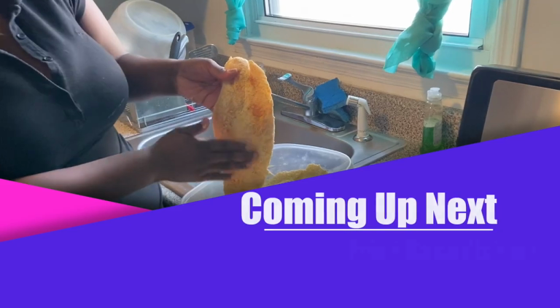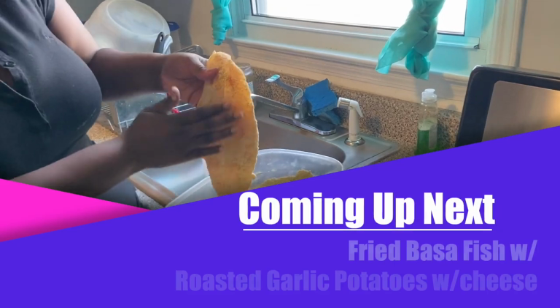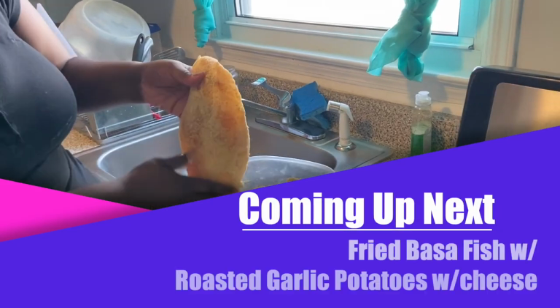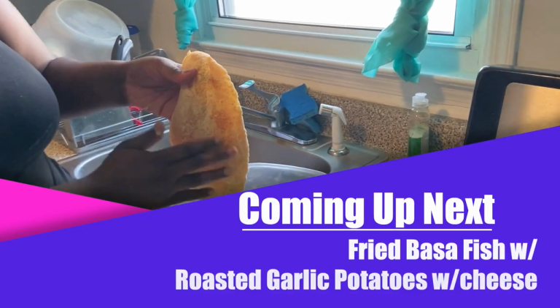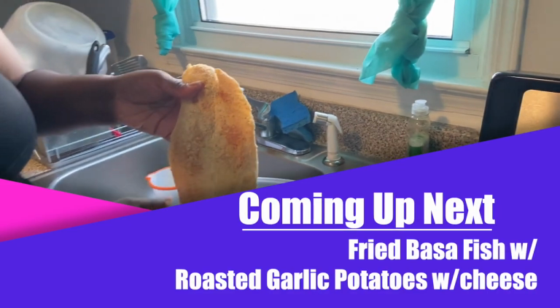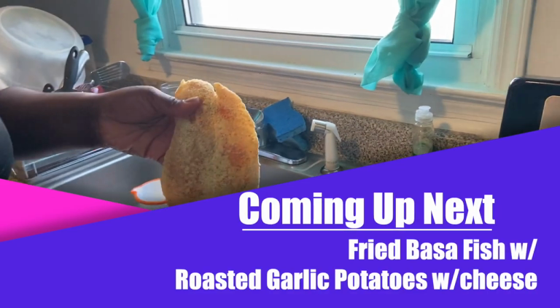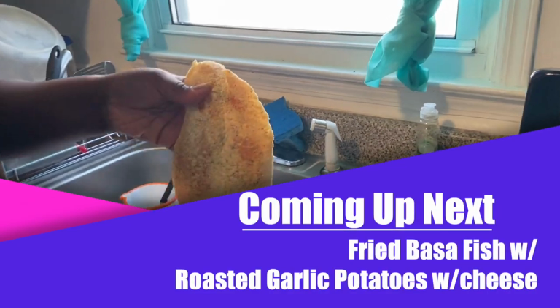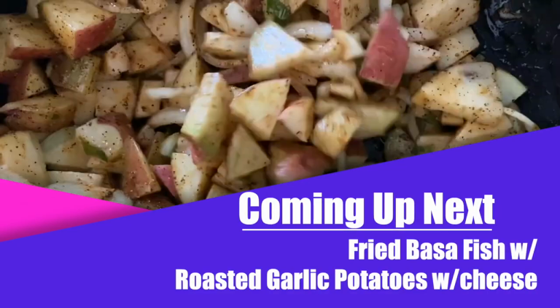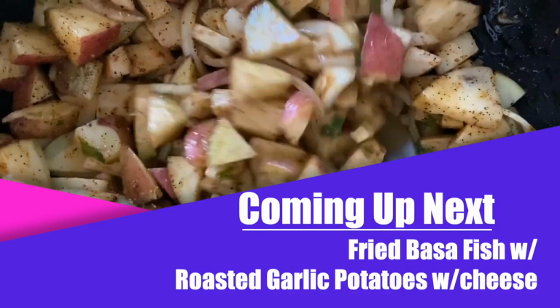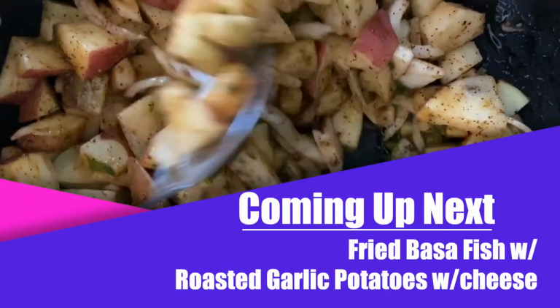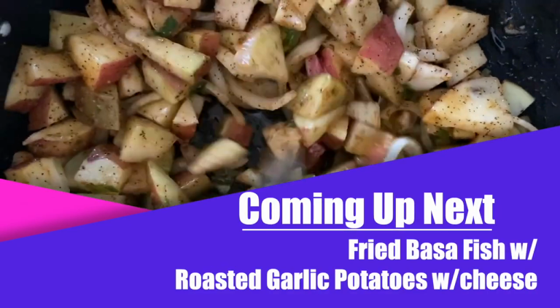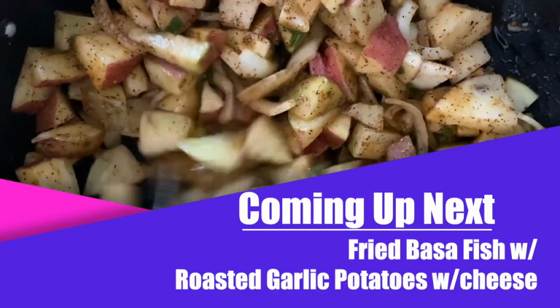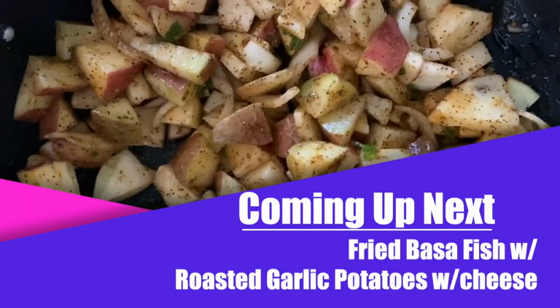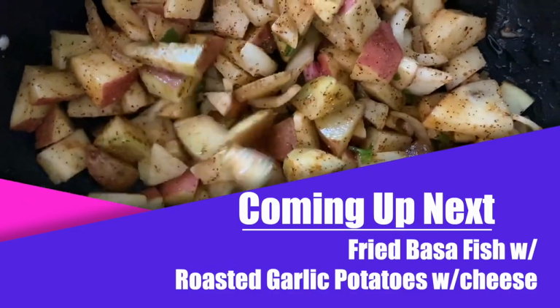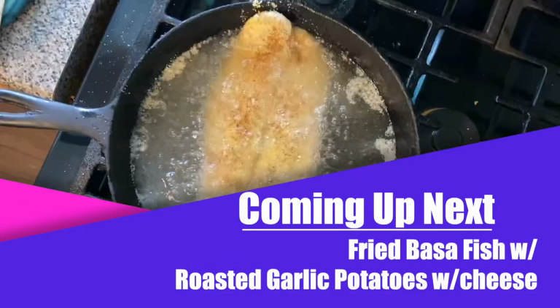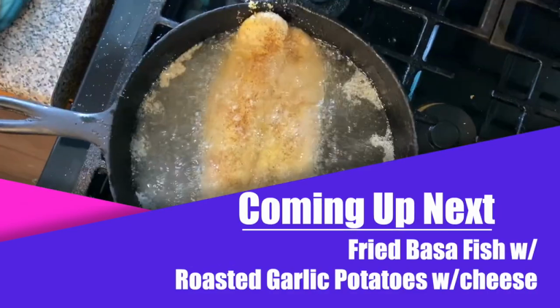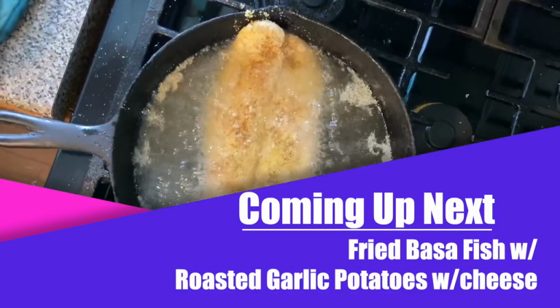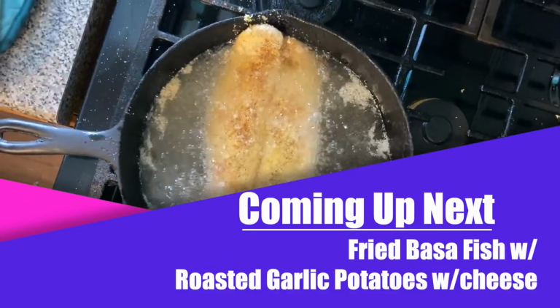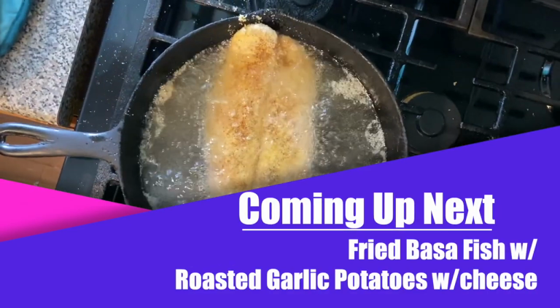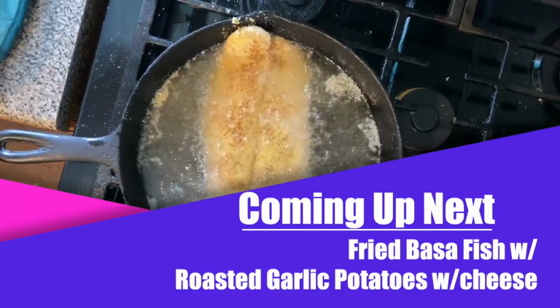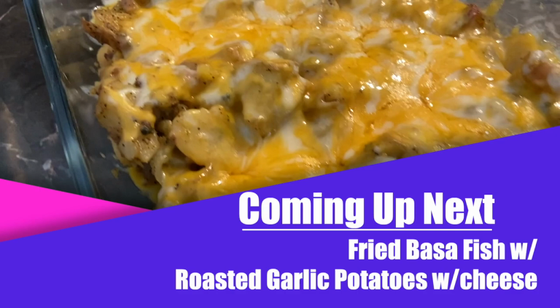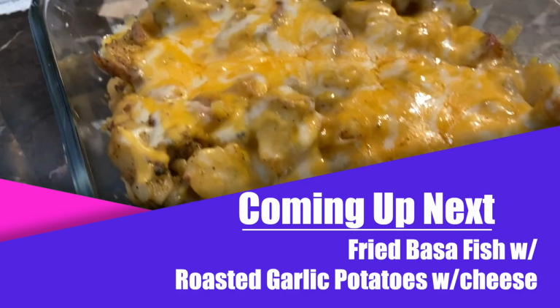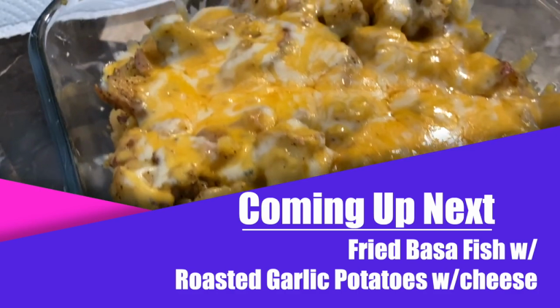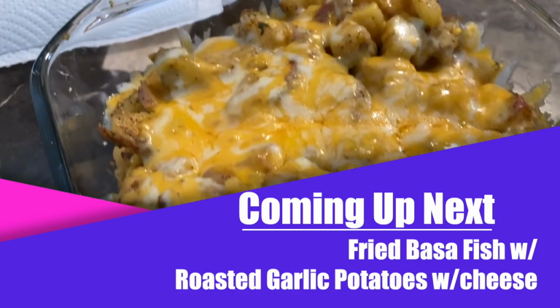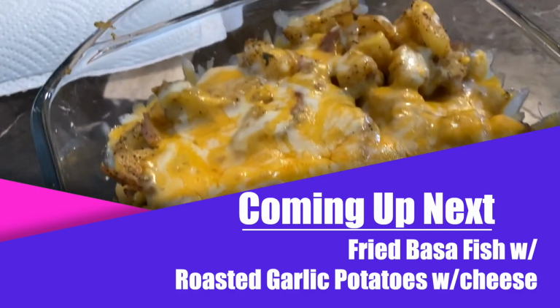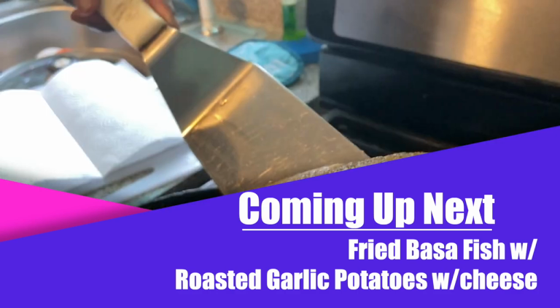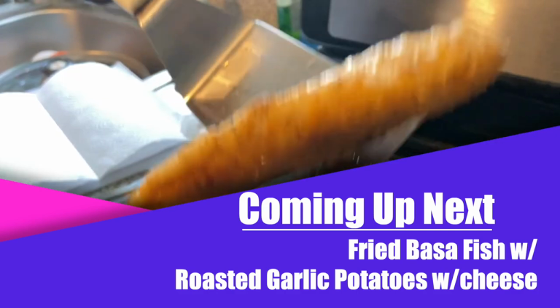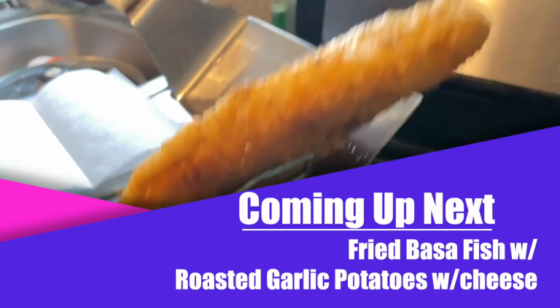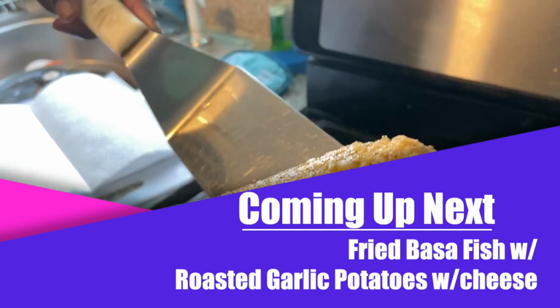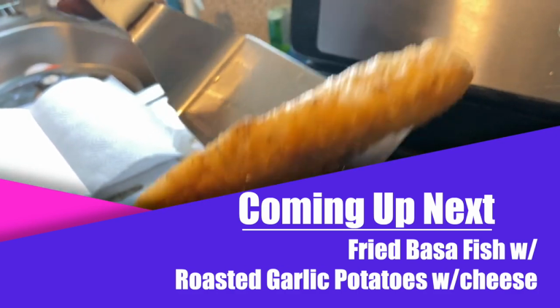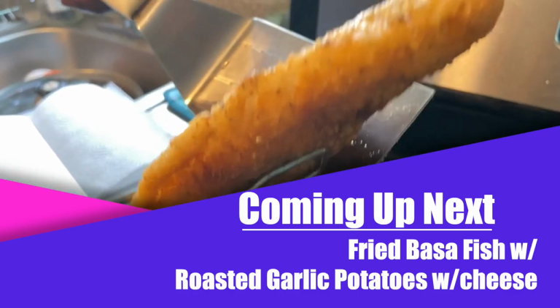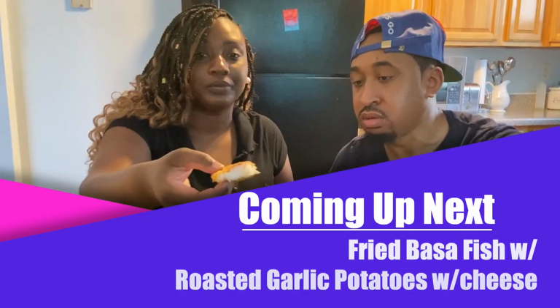On today's show, we'll be showing you how to cook Mammoth's golden pasta fish, along with the roasted garlic potatoes with cheese. Should be a good show, you guys — check it out.